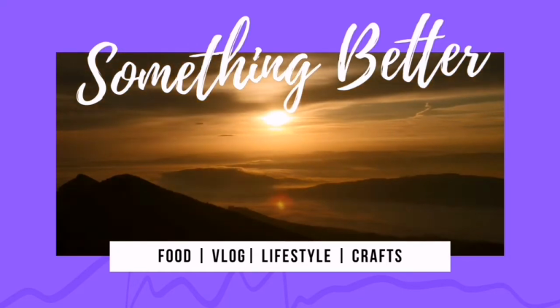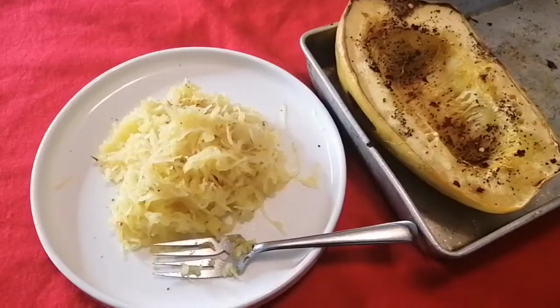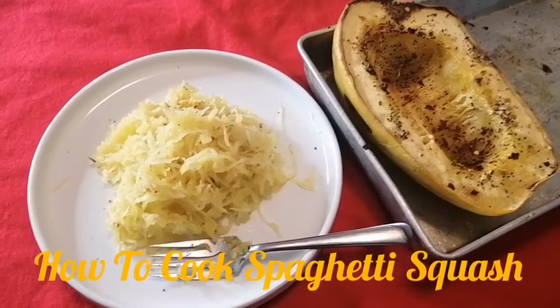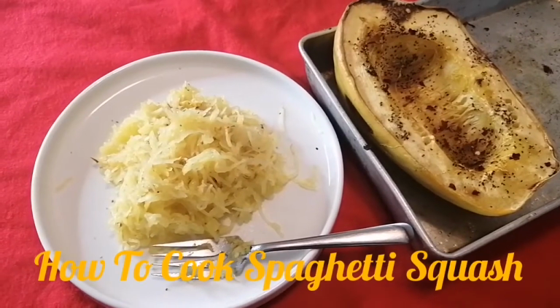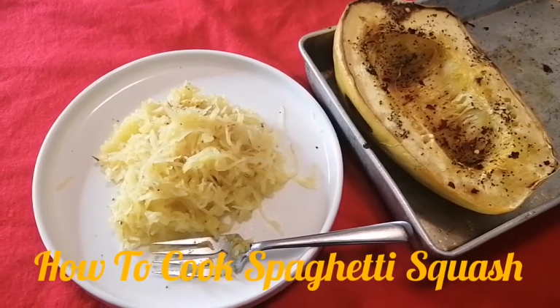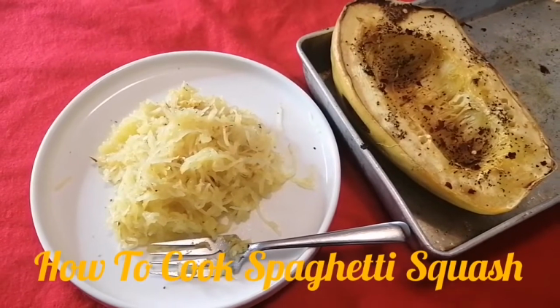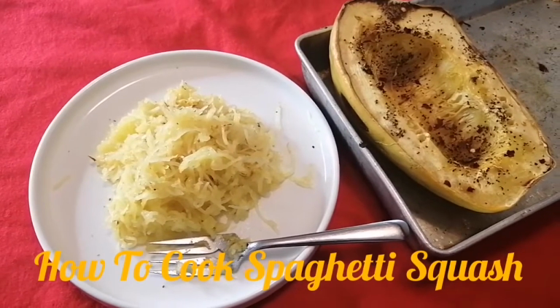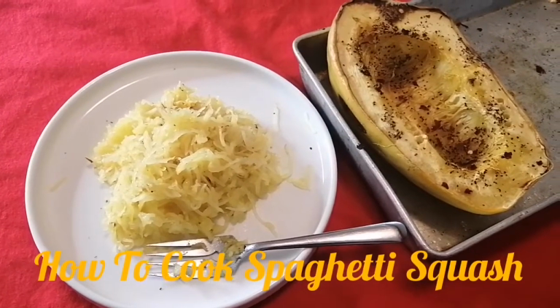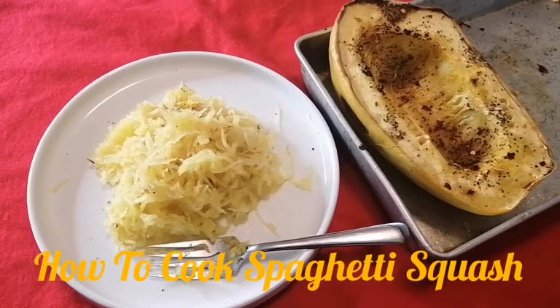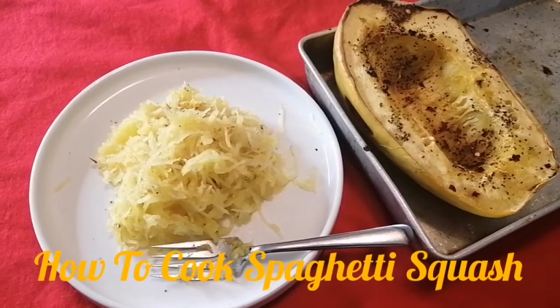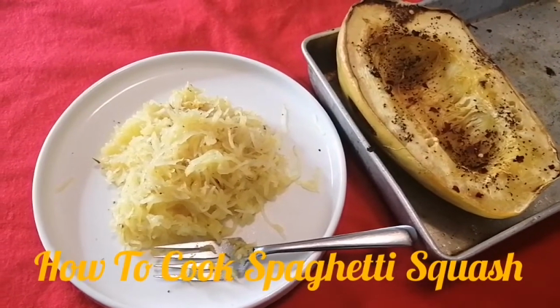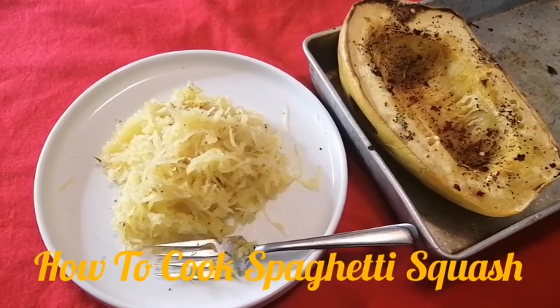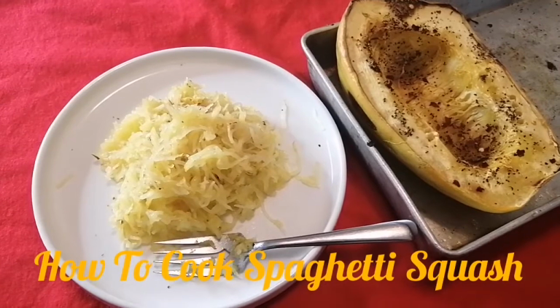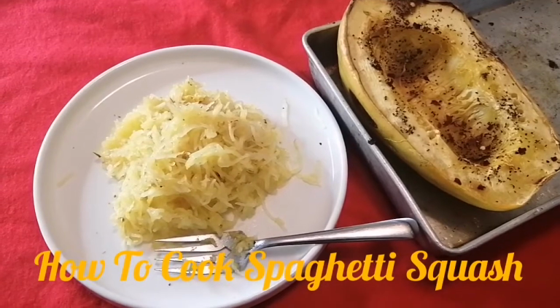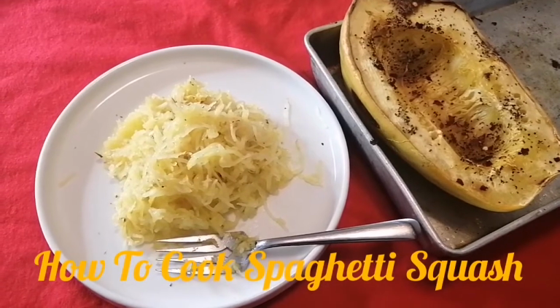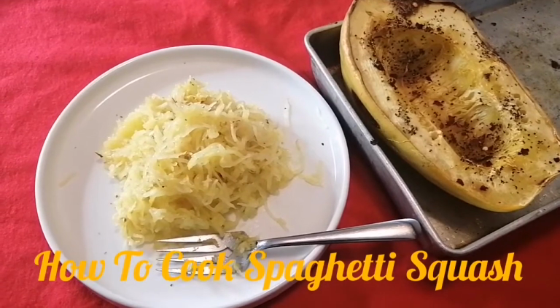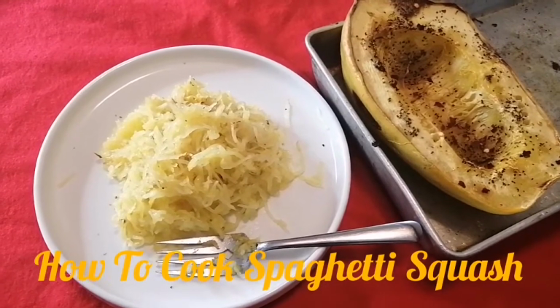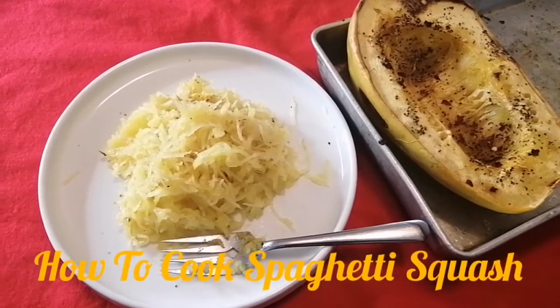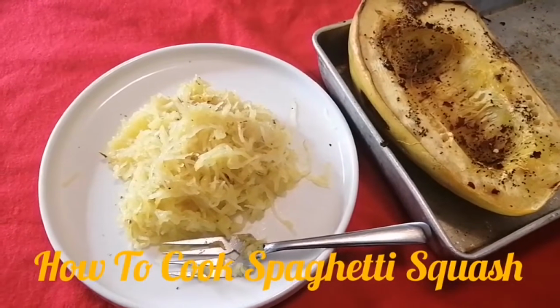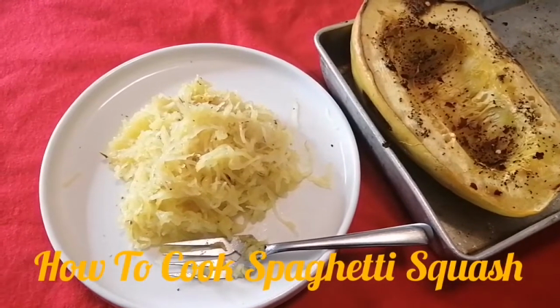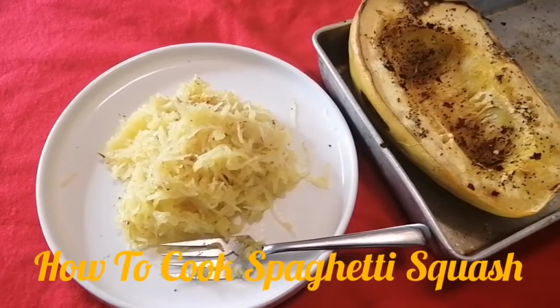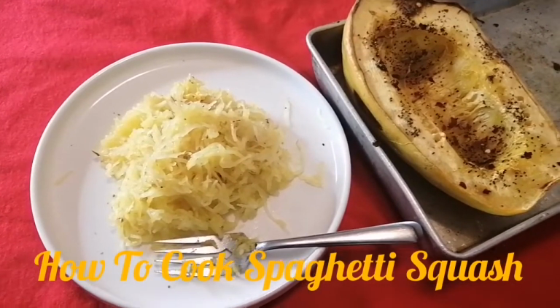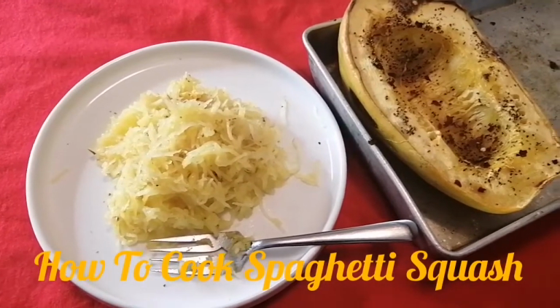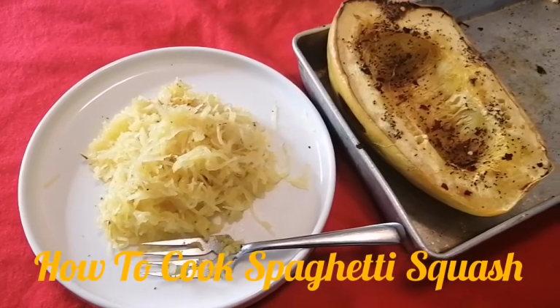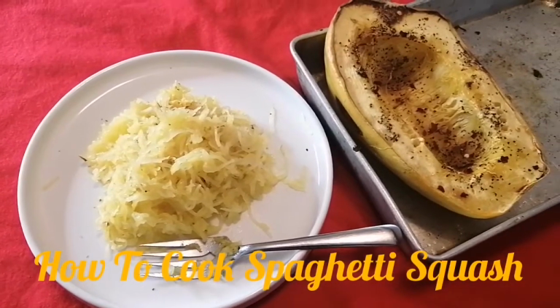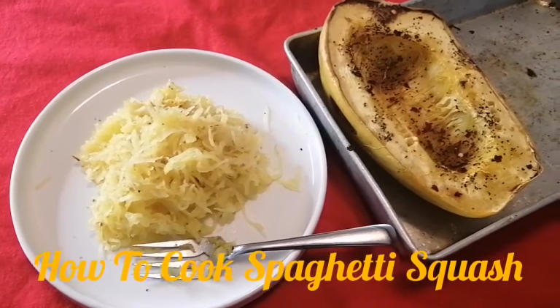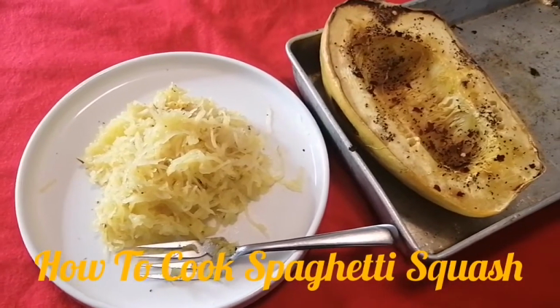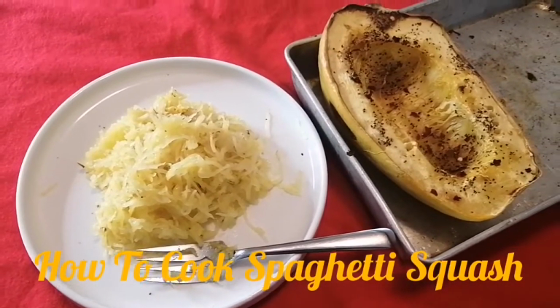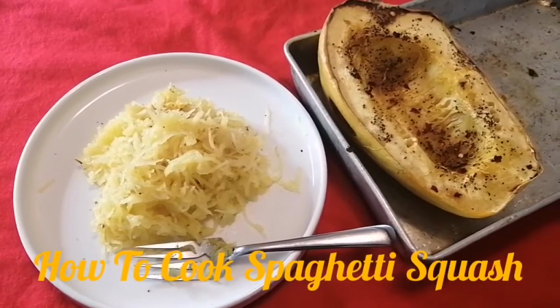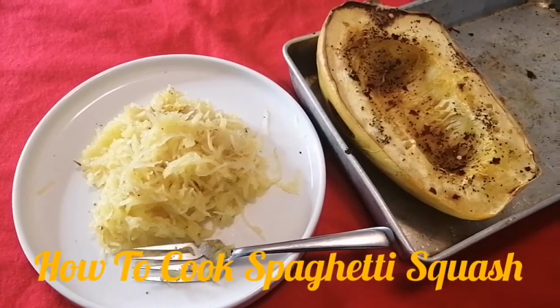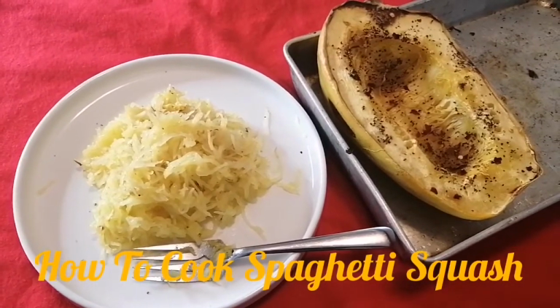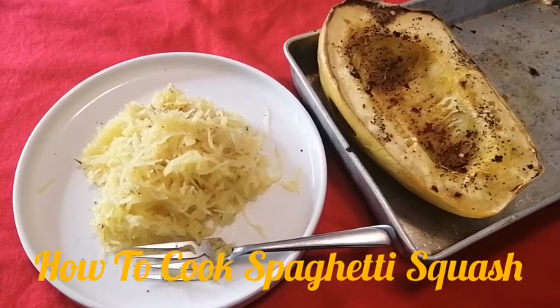Hi friends, it's Maya coming to you with another video. In this video I'm going to show you how to make spaghetti squash. Let's start cooking.